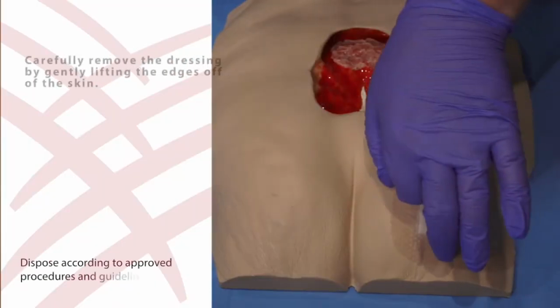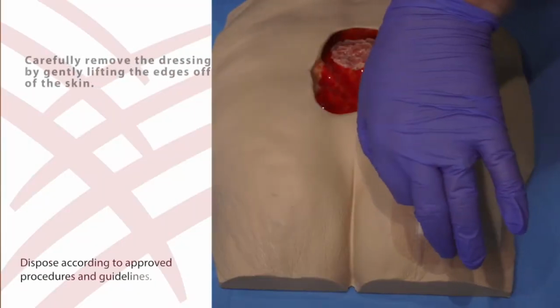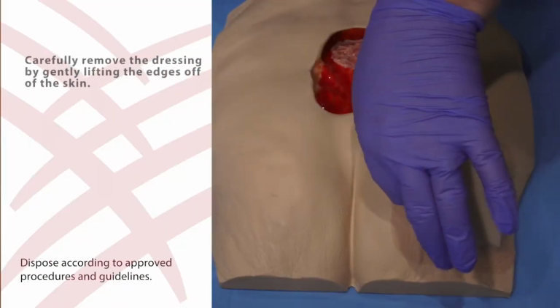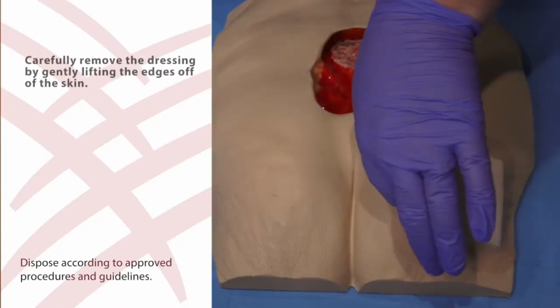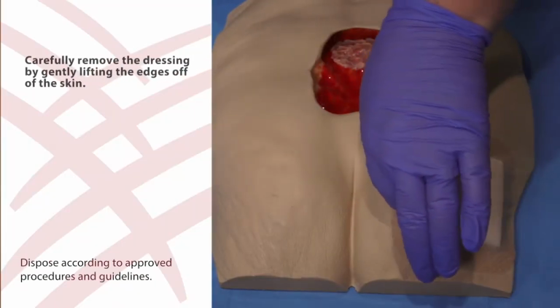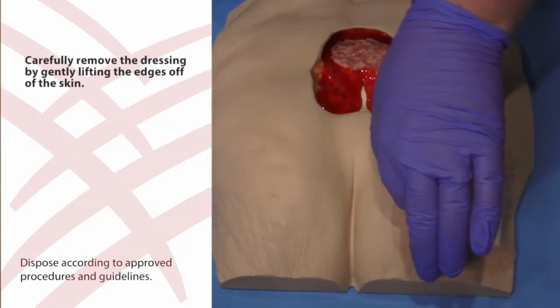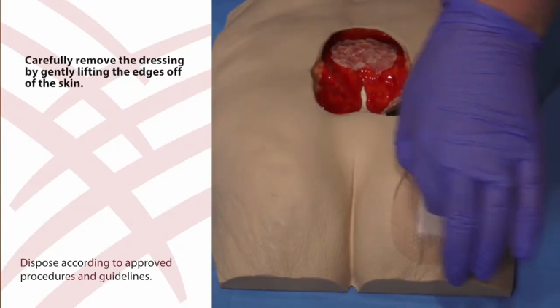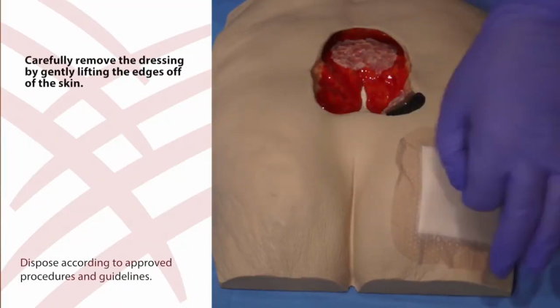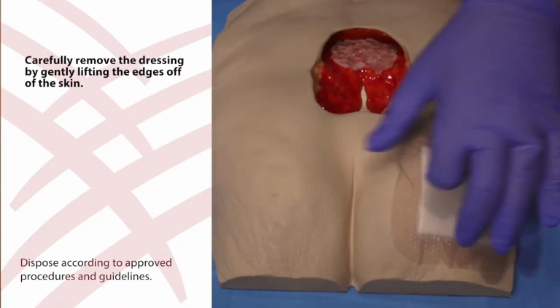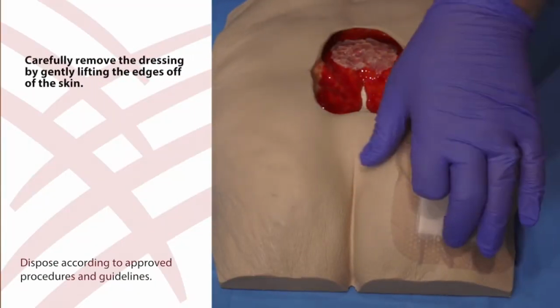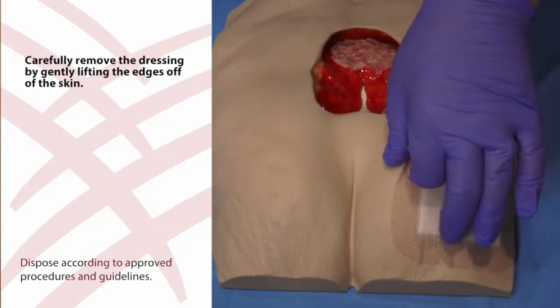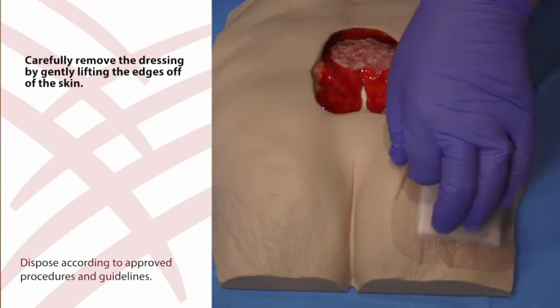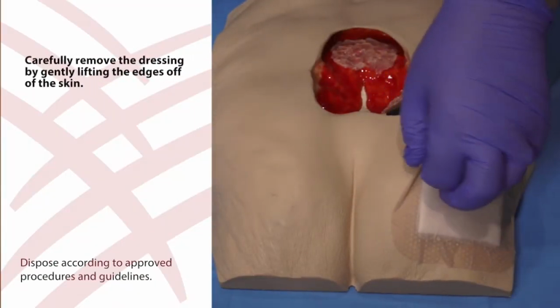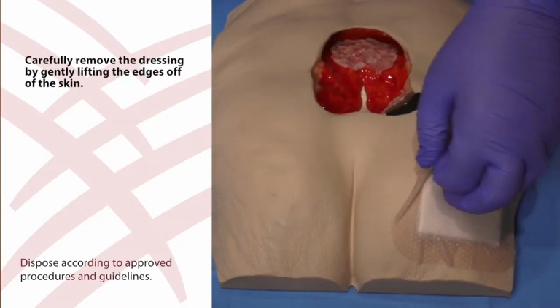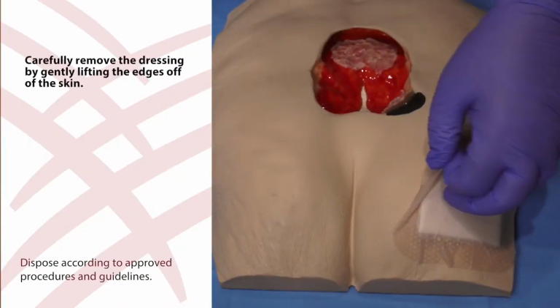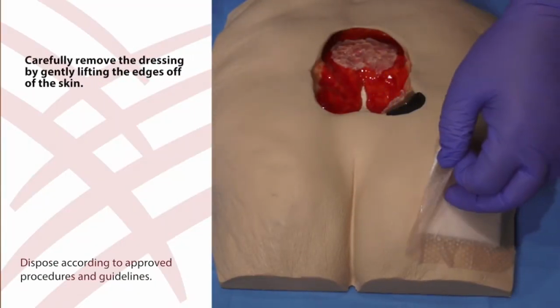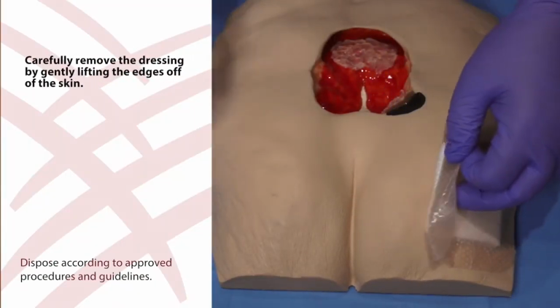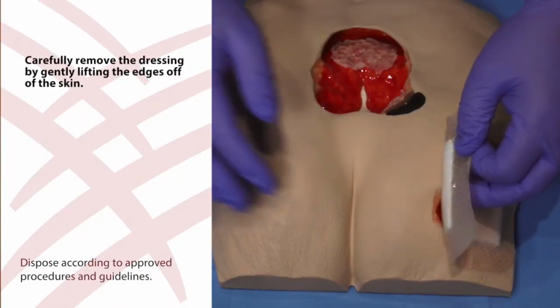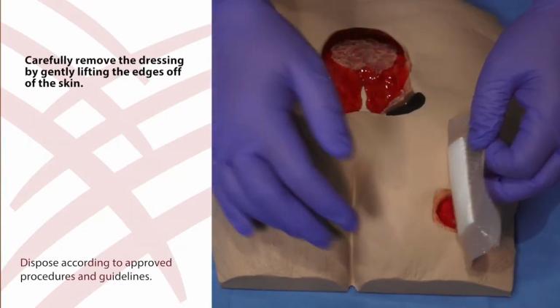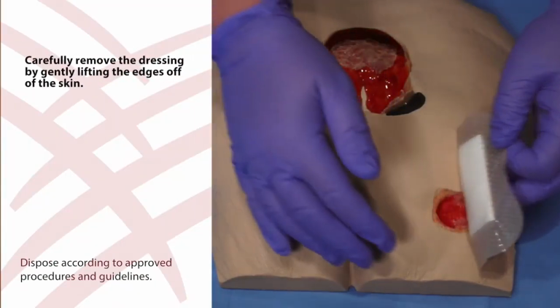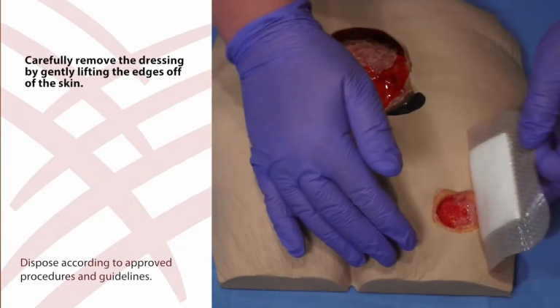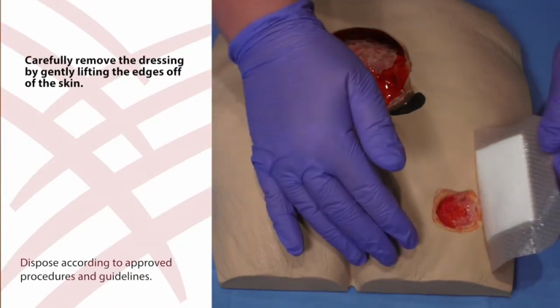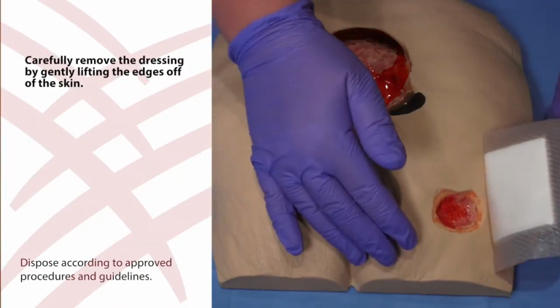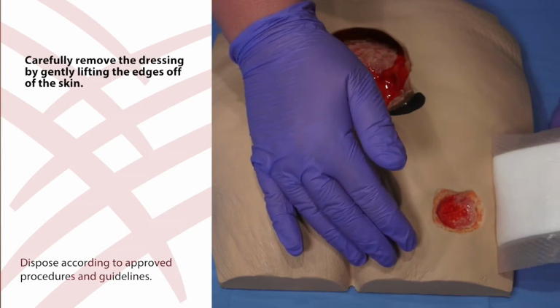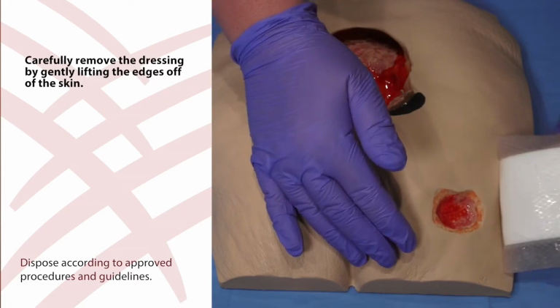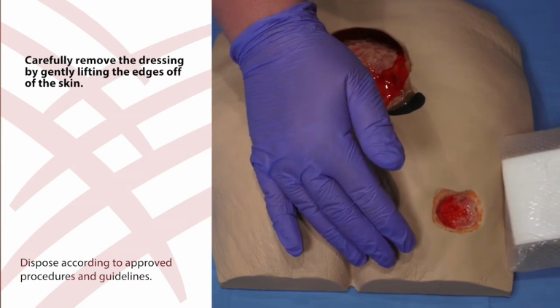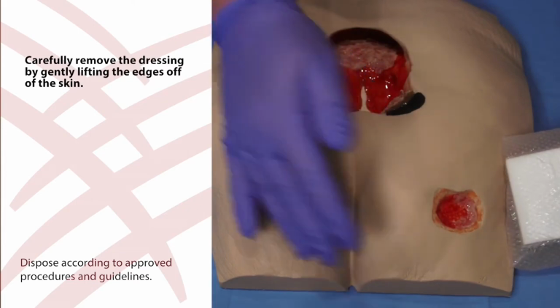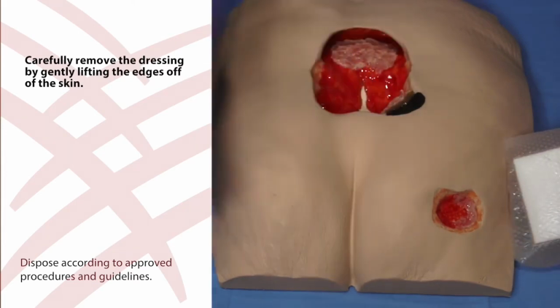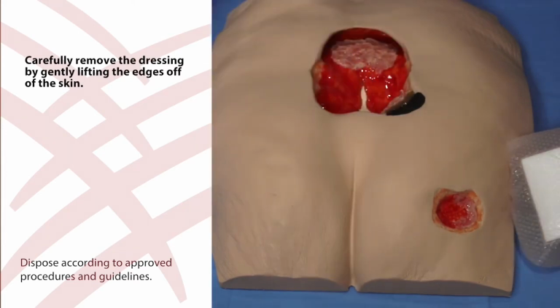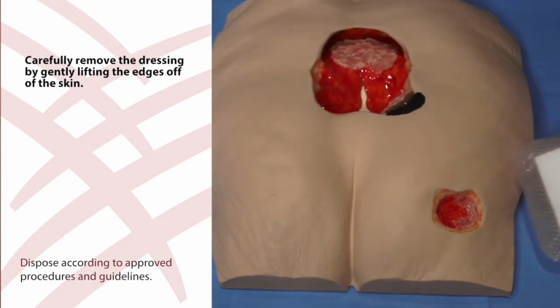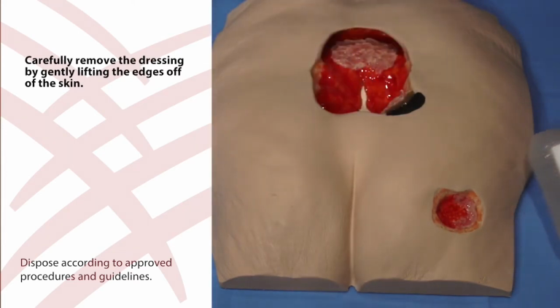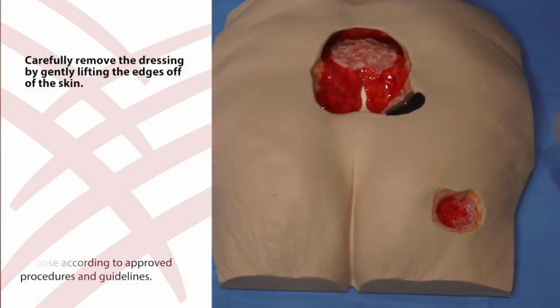Carefully remove the silicone bordered foam dressing by gently lifting the edges of the border off of the skin.